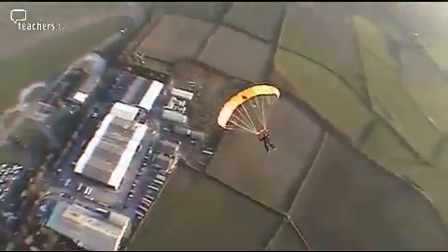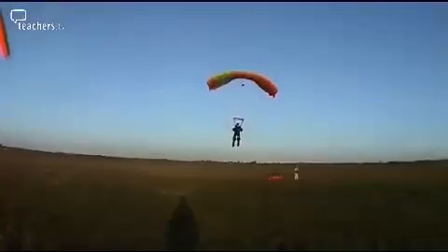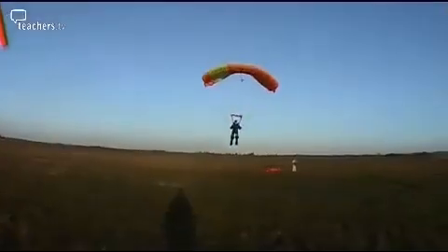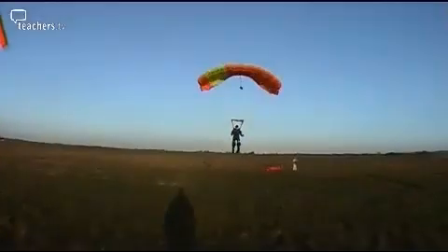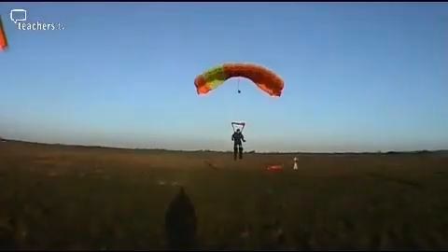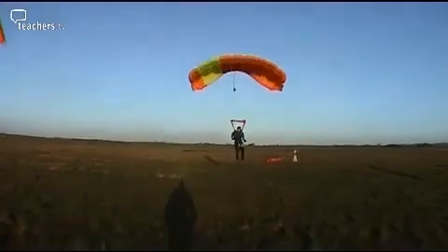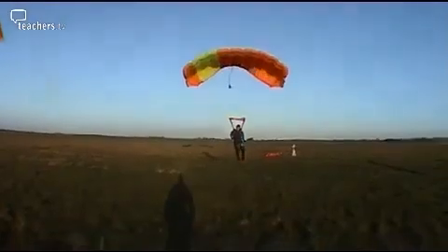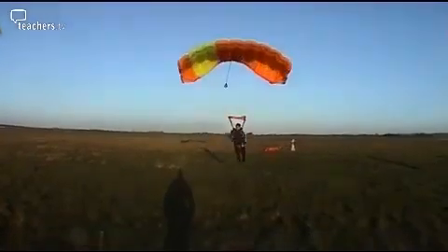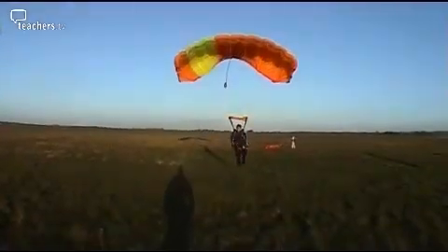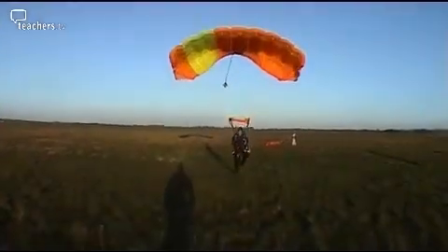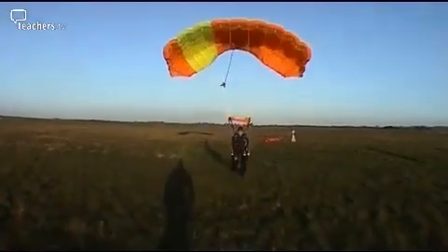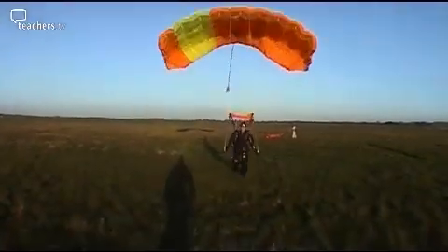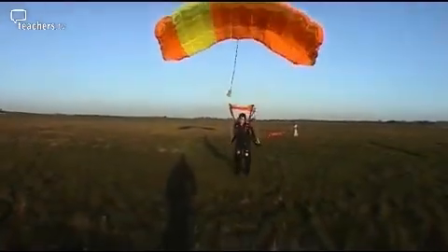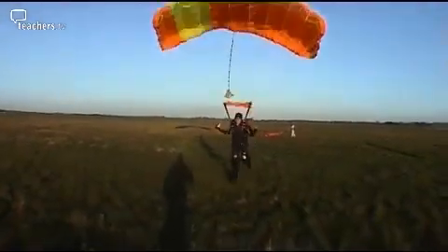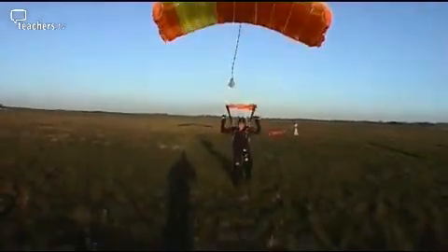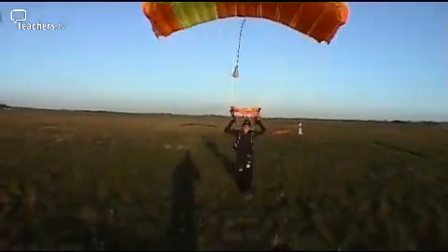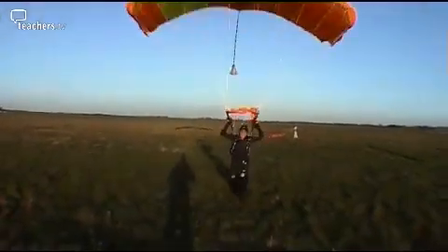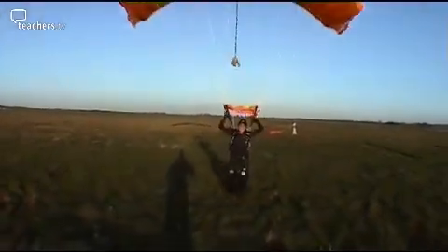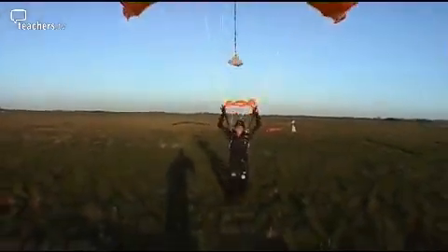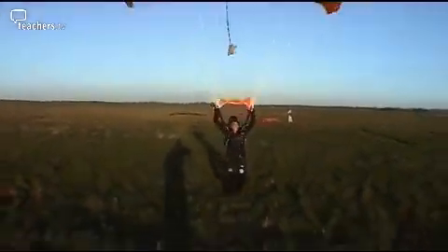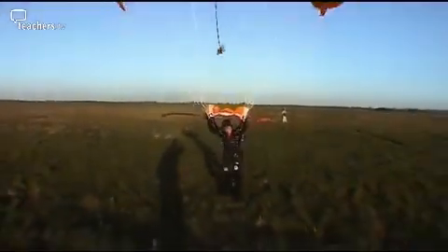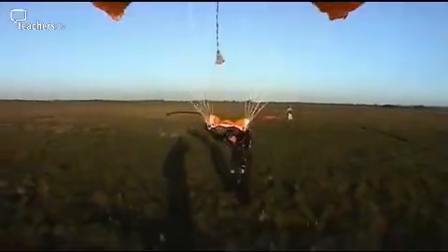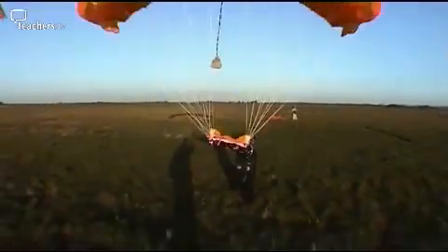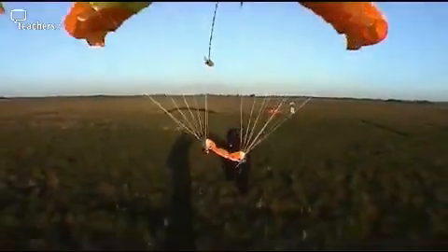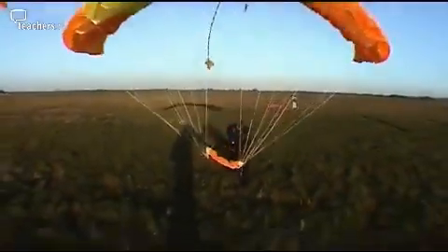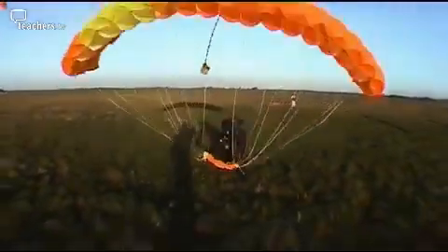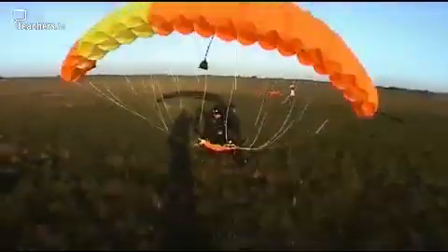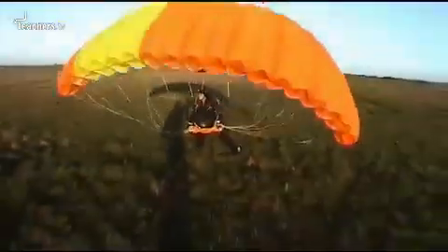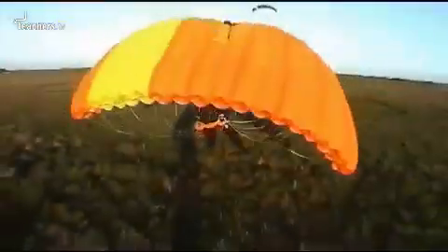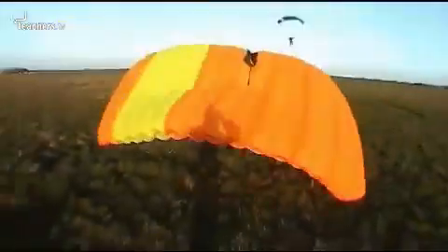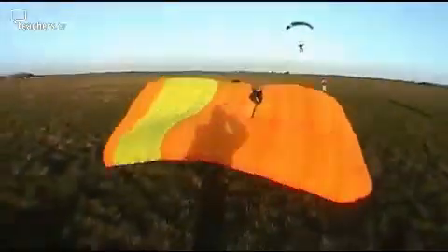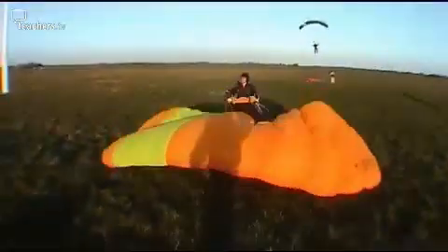Gravity and air resistance — two forces to remember if you jump out of a plane.